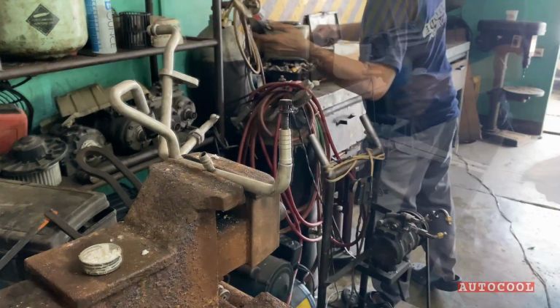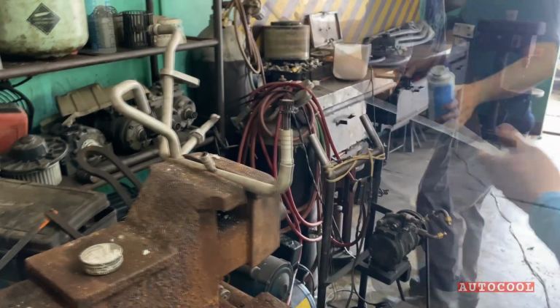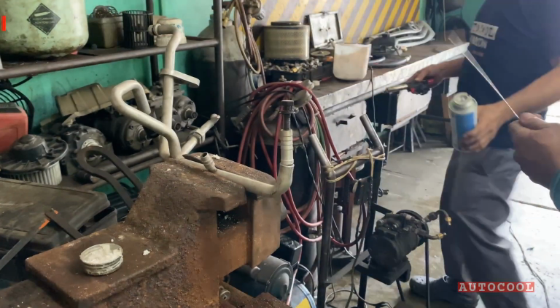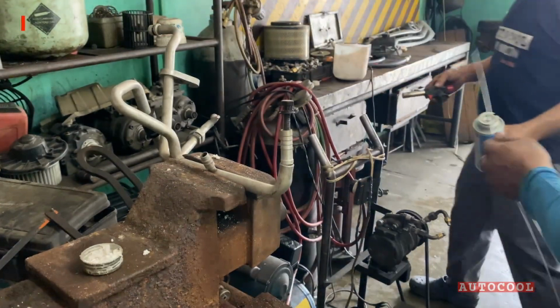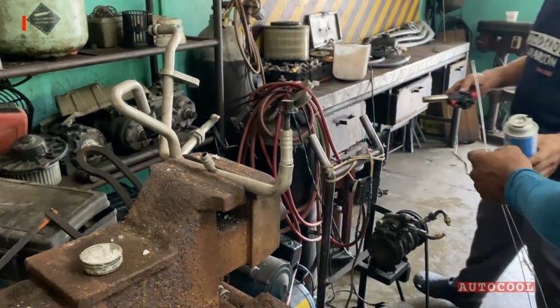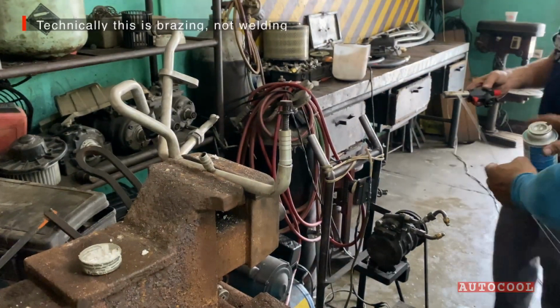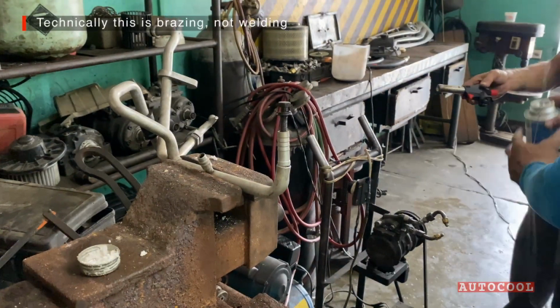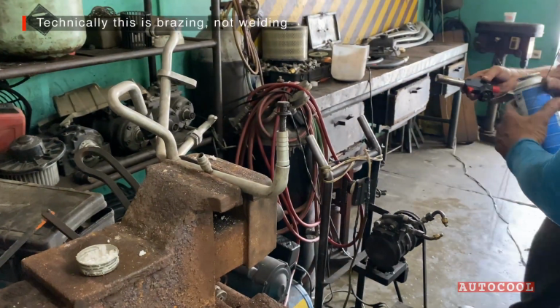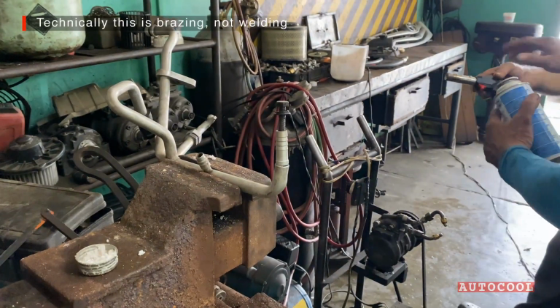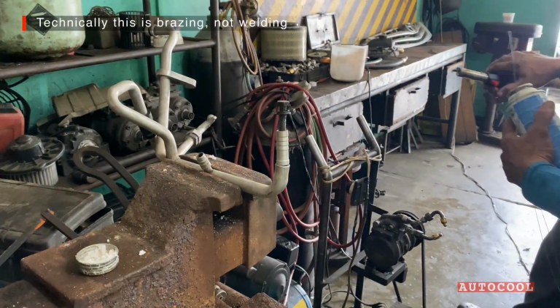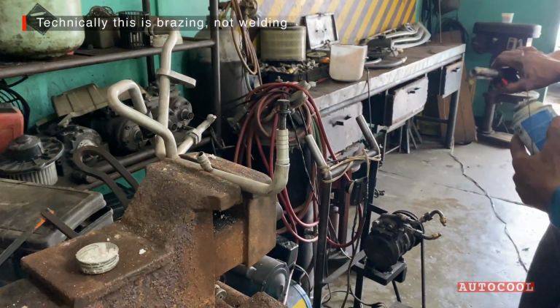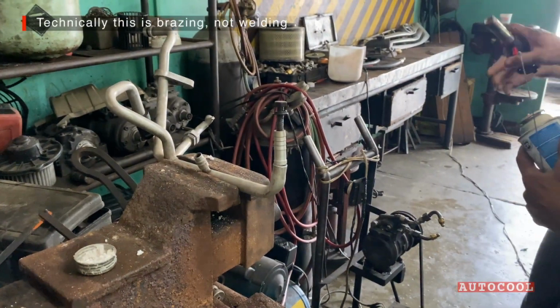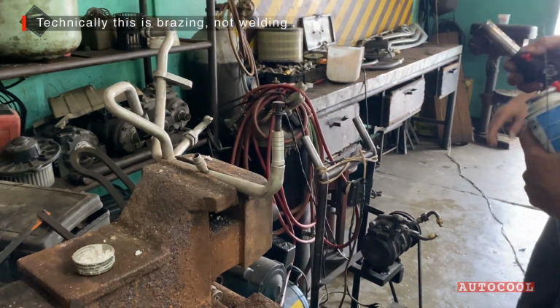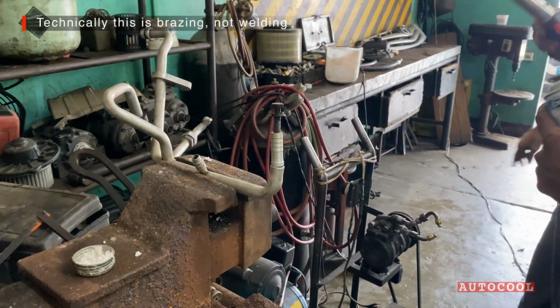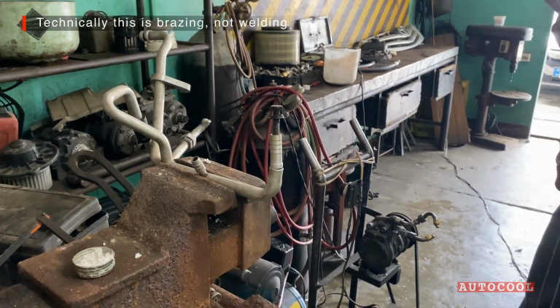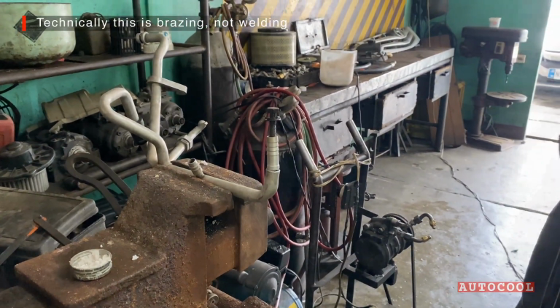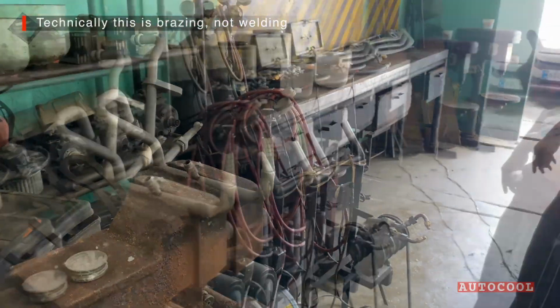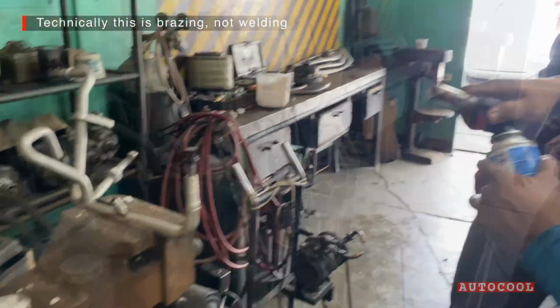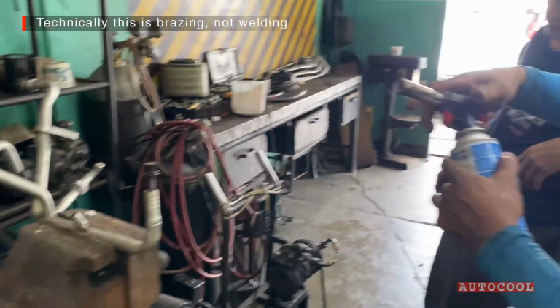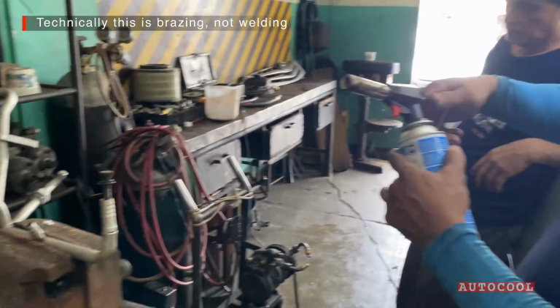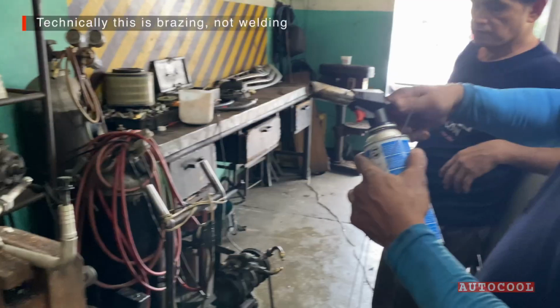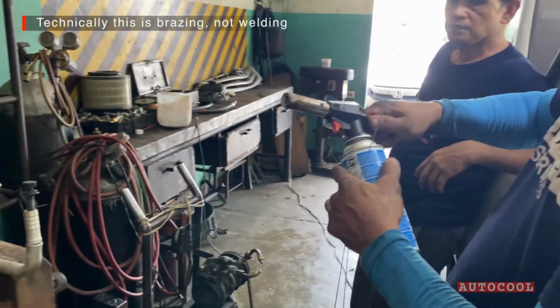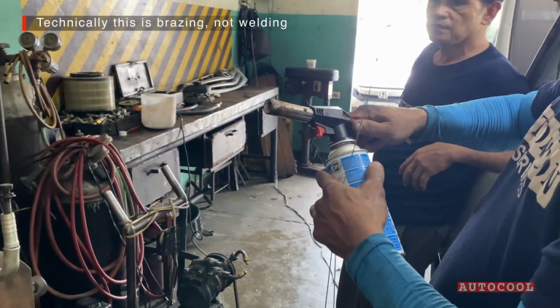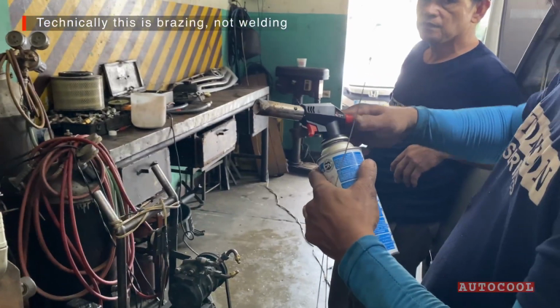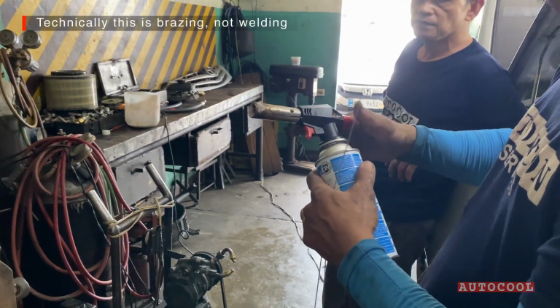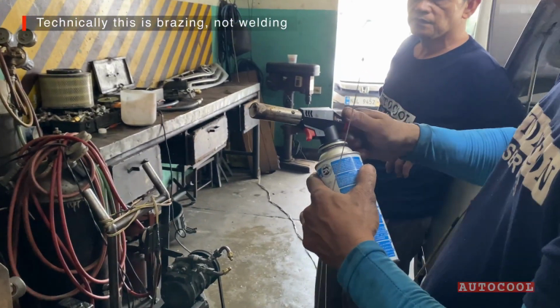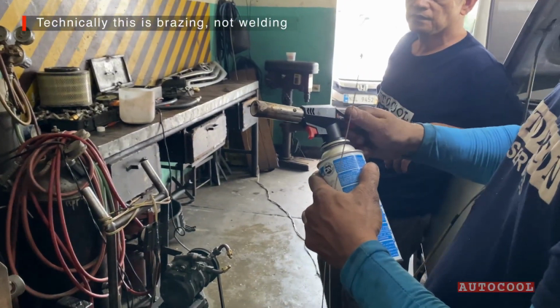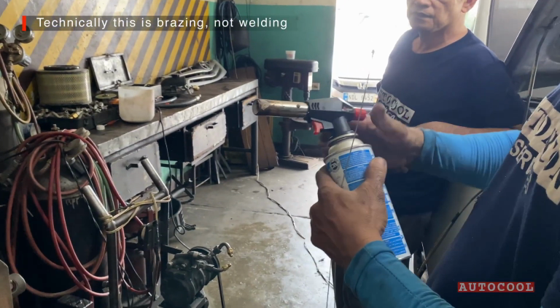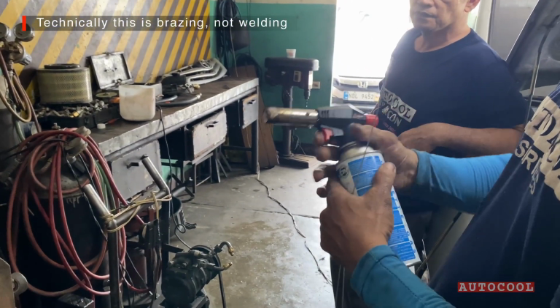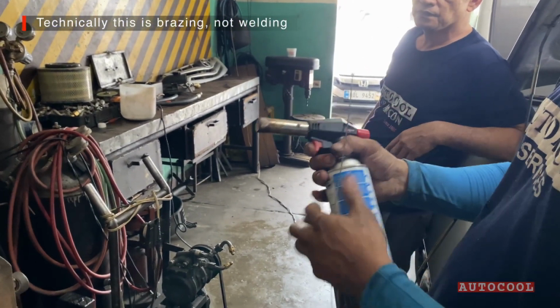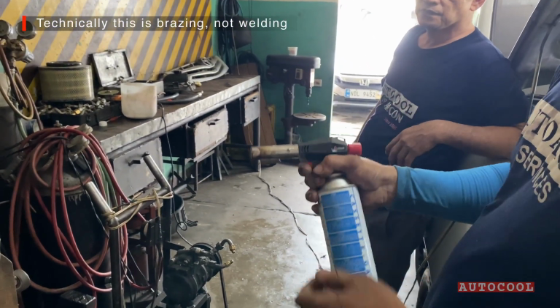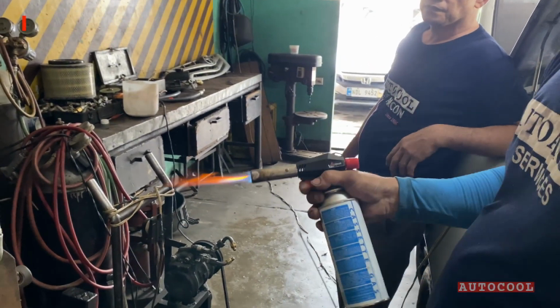Technically, what we're doing is brazing, not welding, since the base metal isn't being melted.